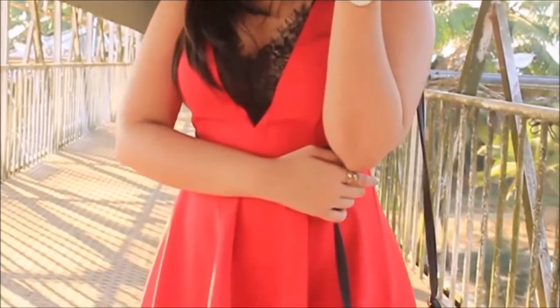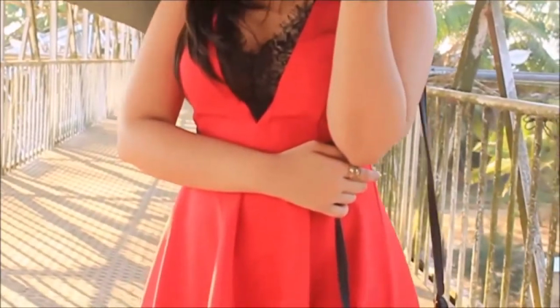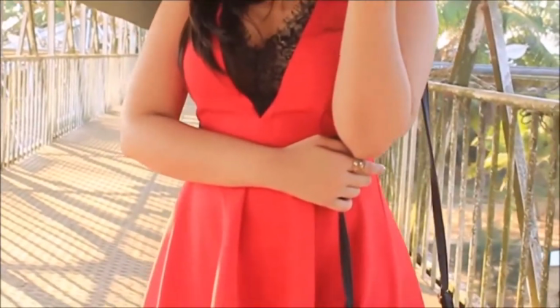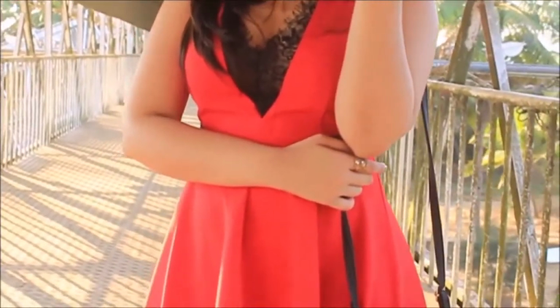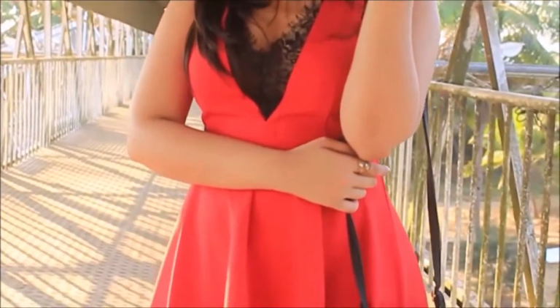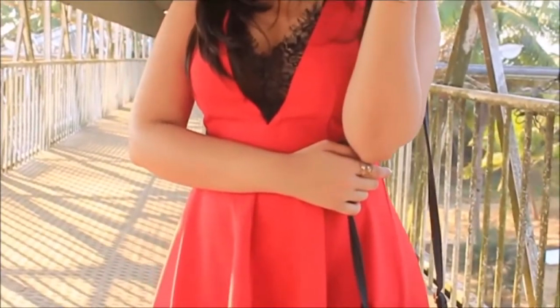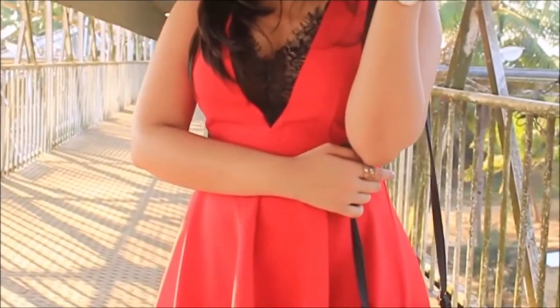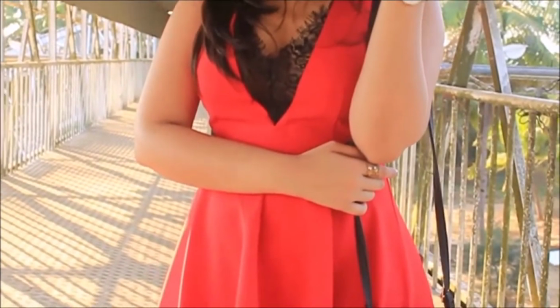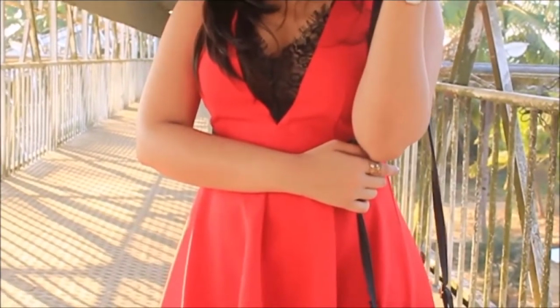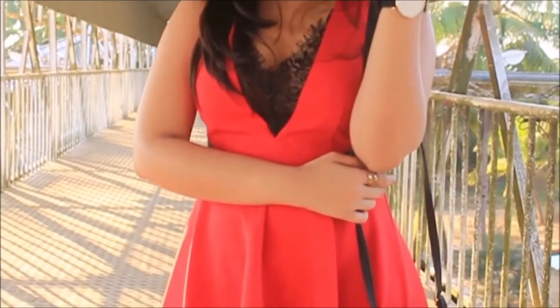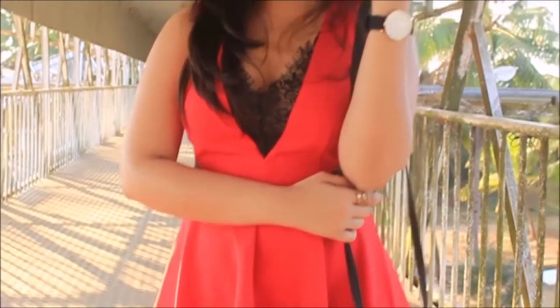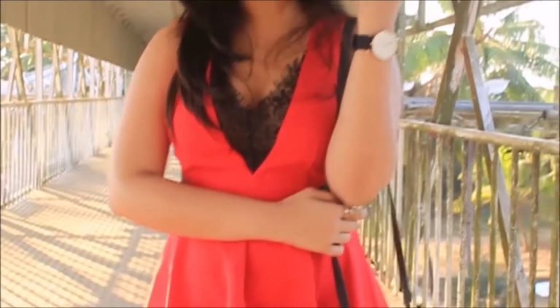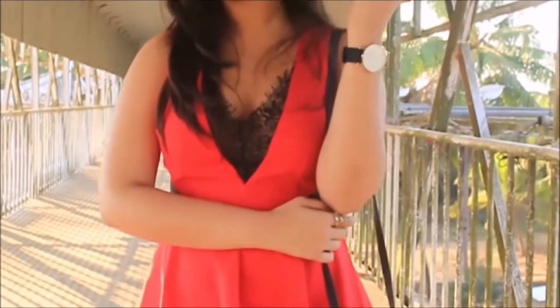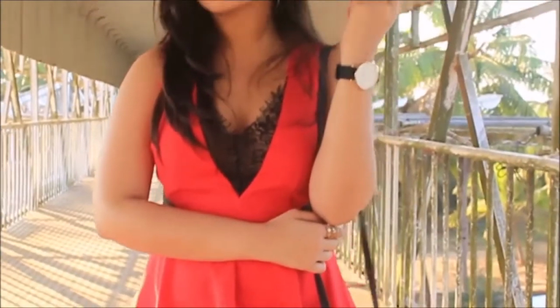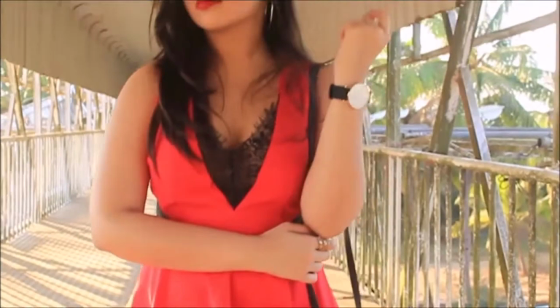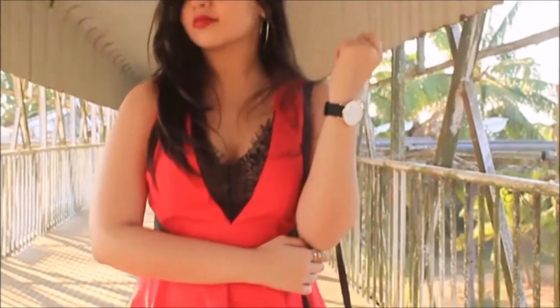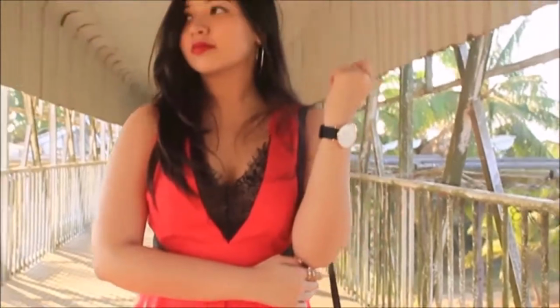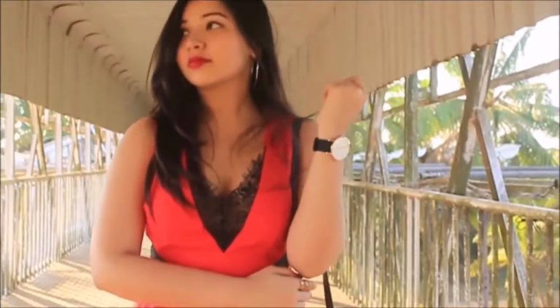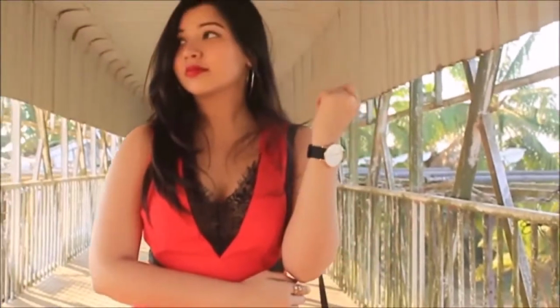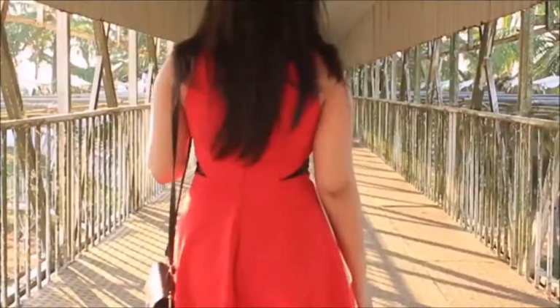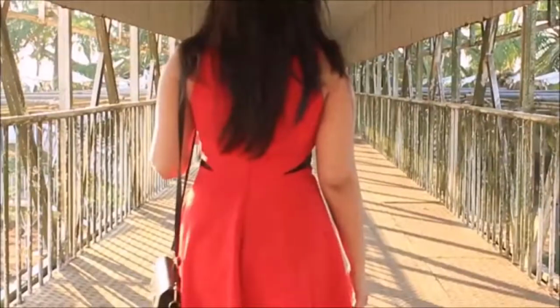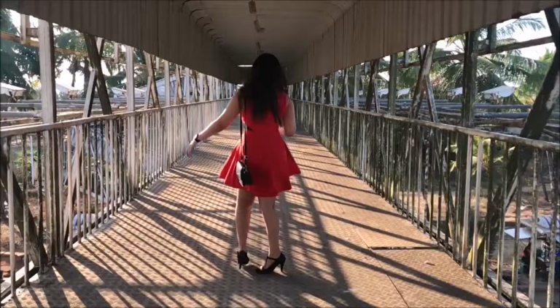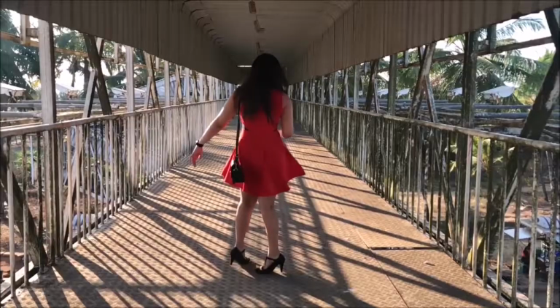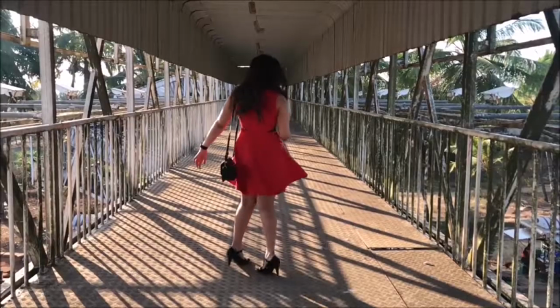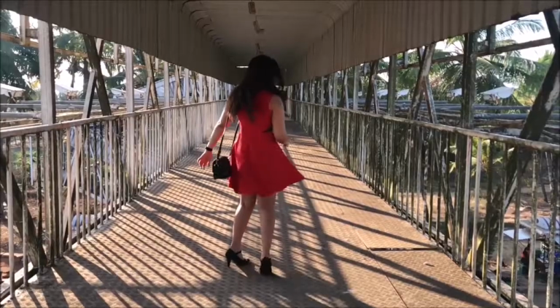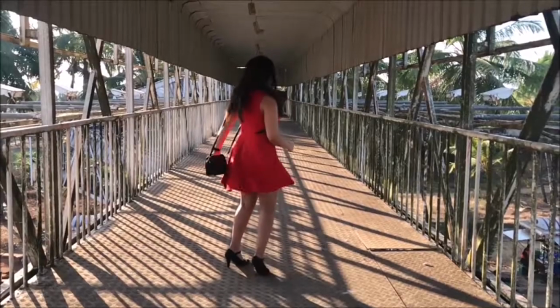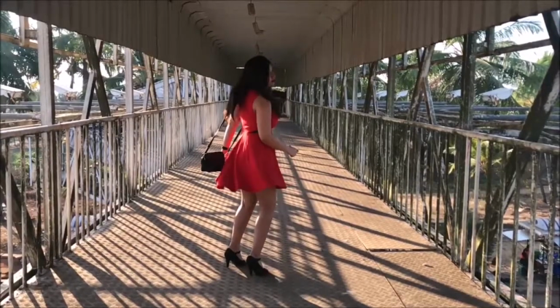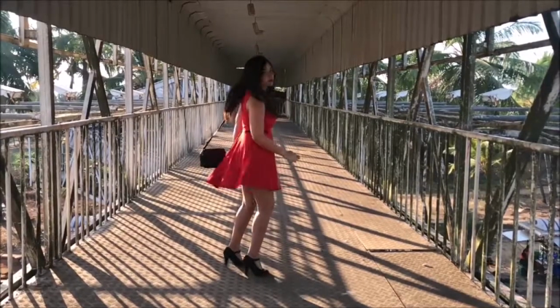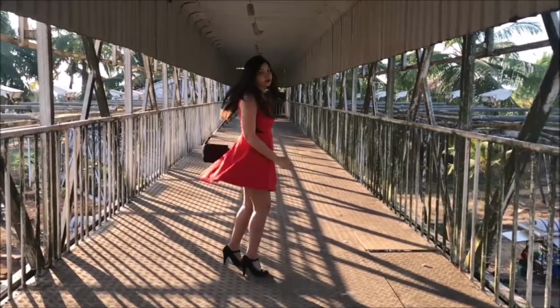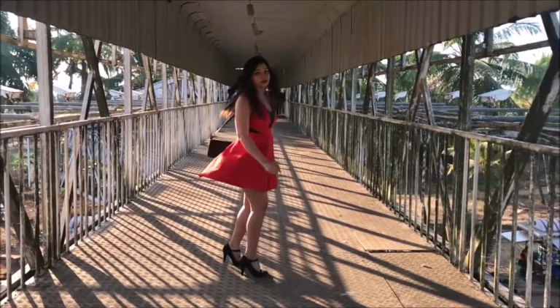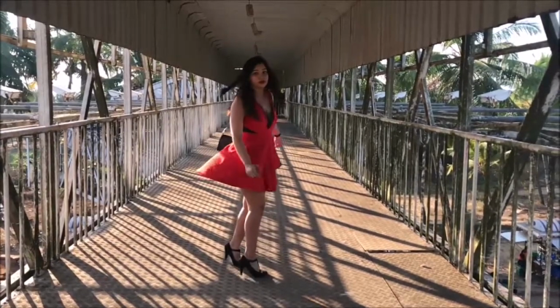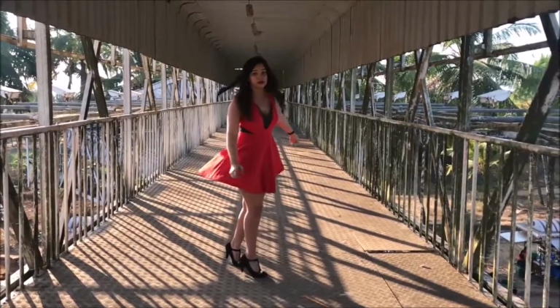If it's chilly where you live, you can pair this outfit with a black leather jacket. It will keep you warm and also give the outfit an edgy look.